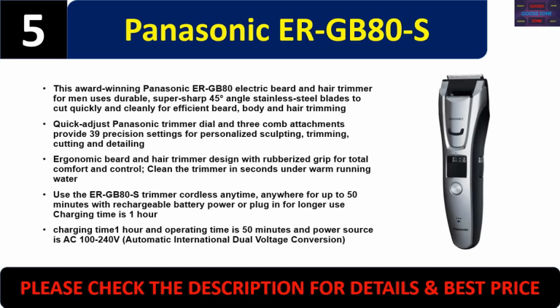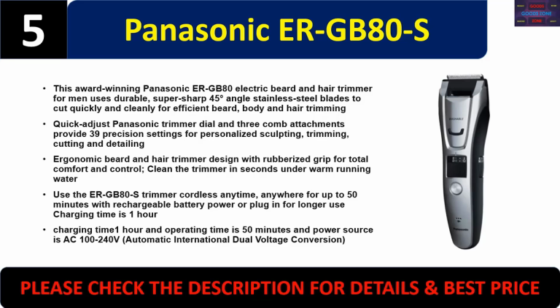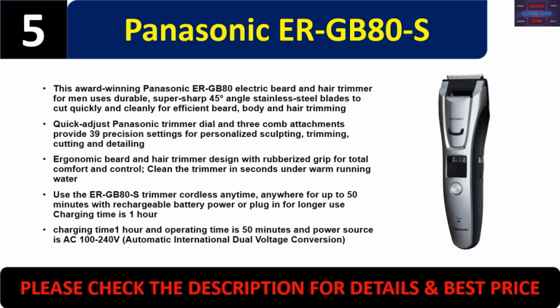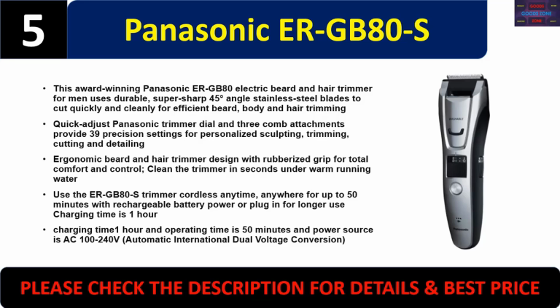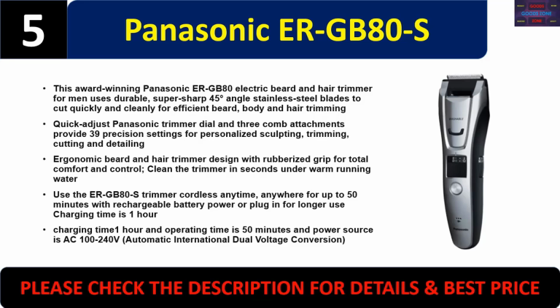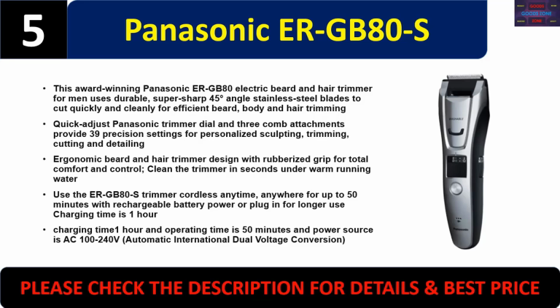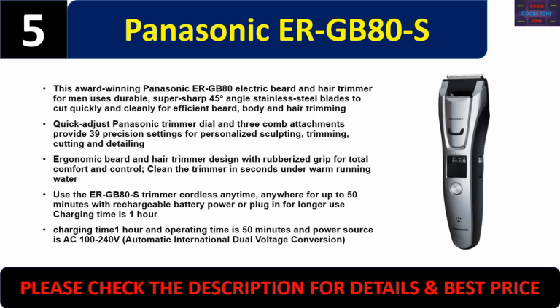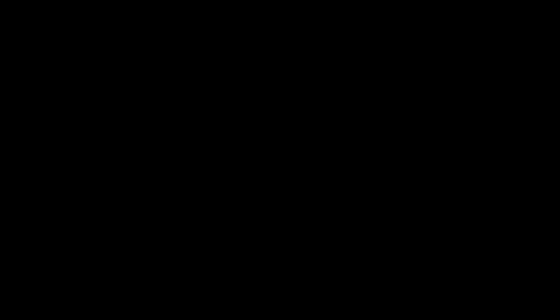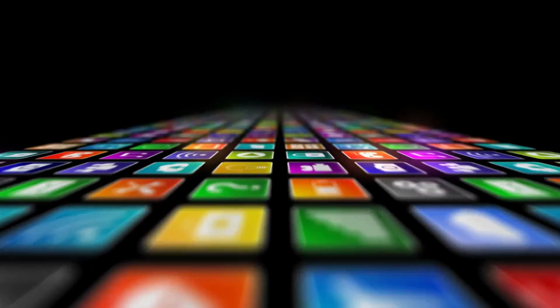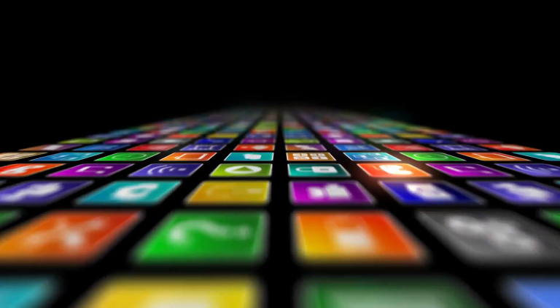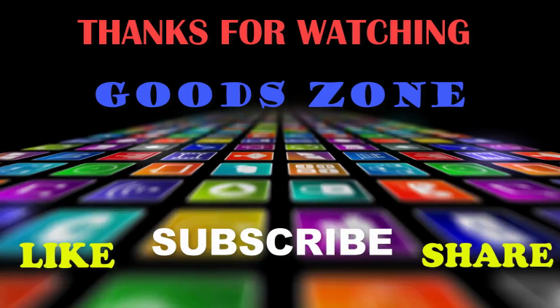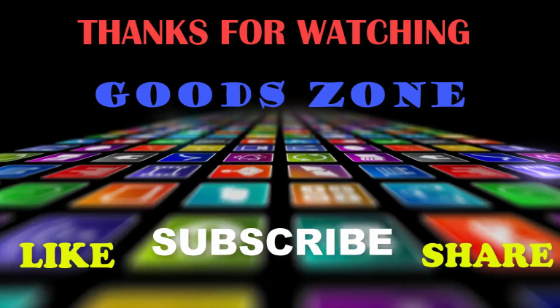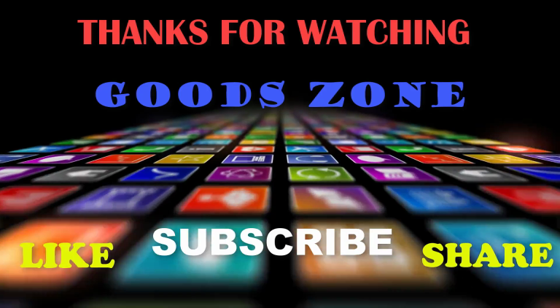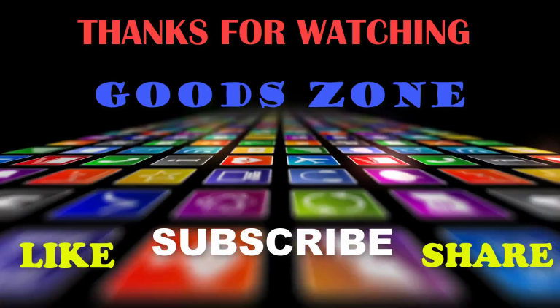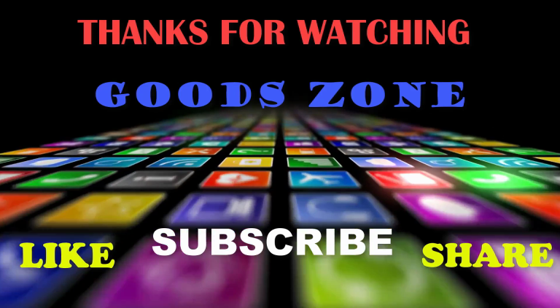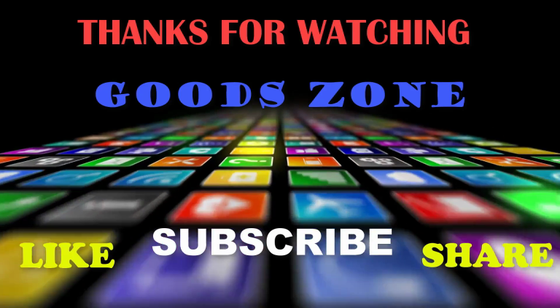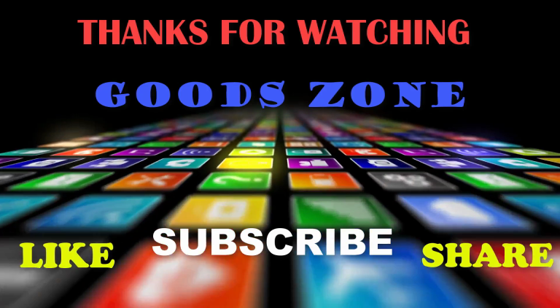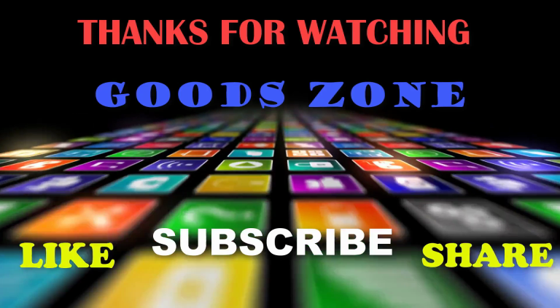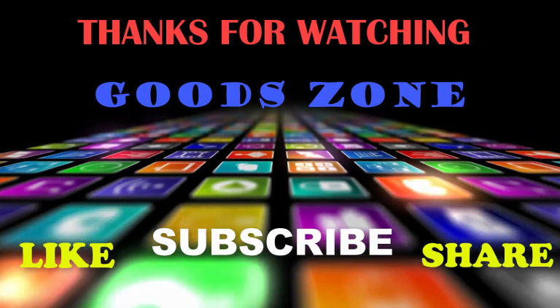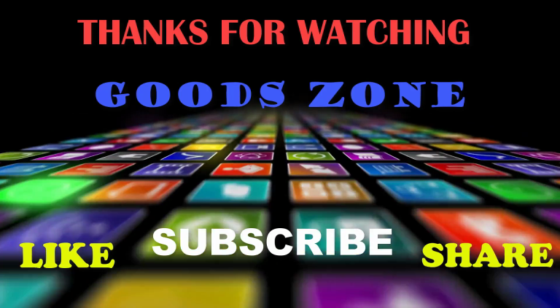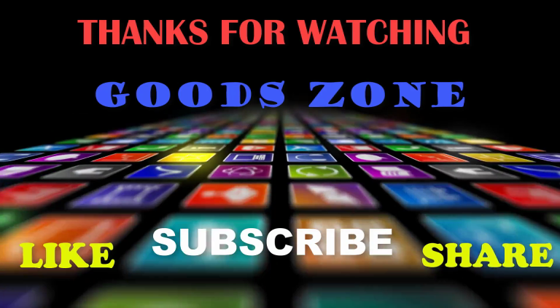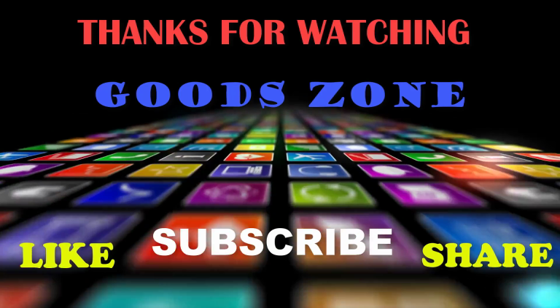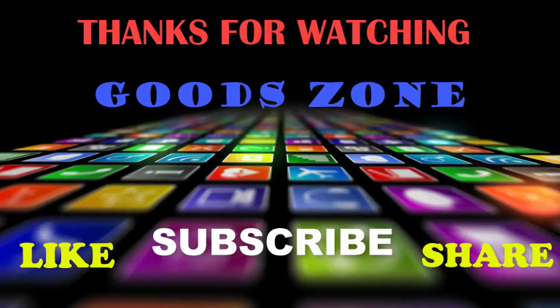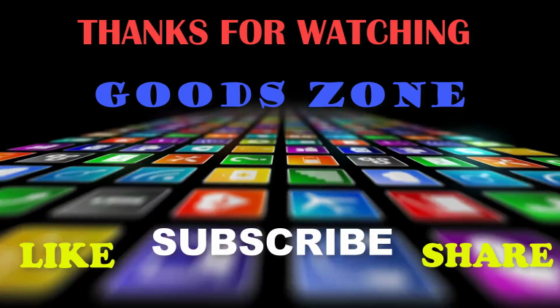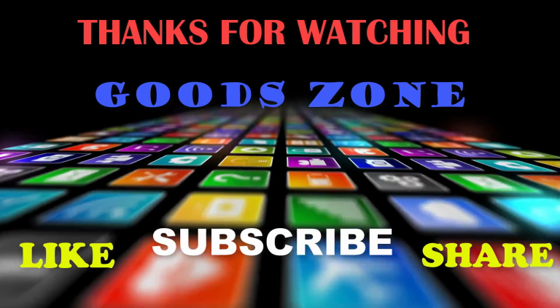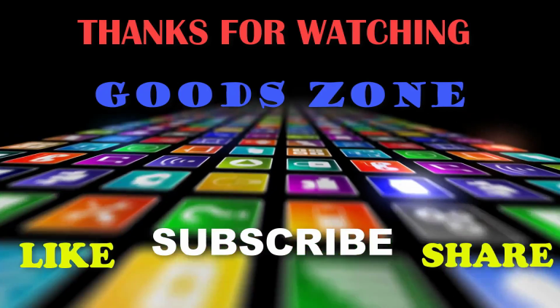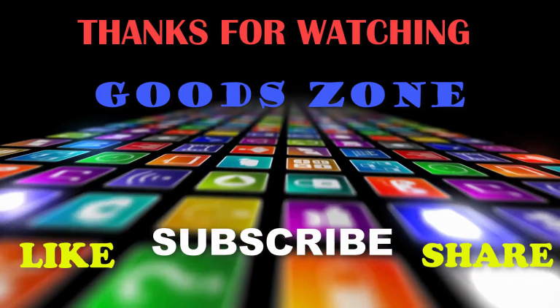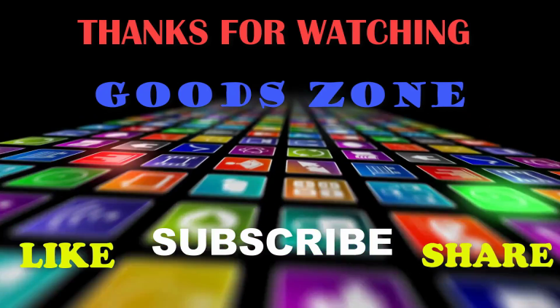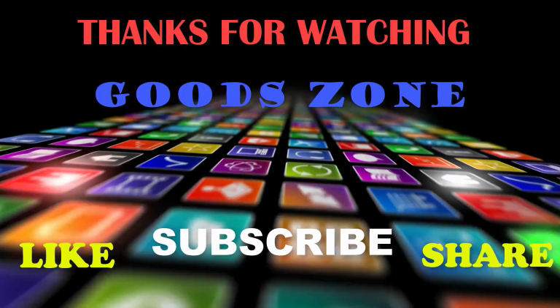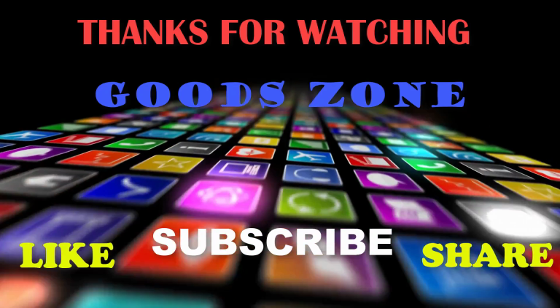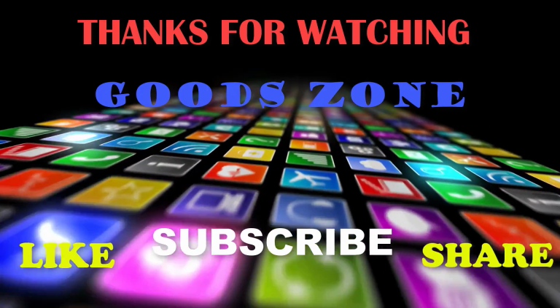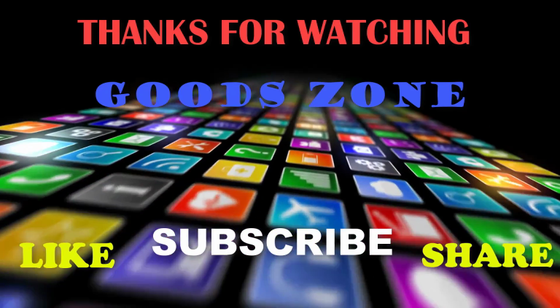Thanks for watching. If you like this video, please like, share, and don't forget to subscribe.